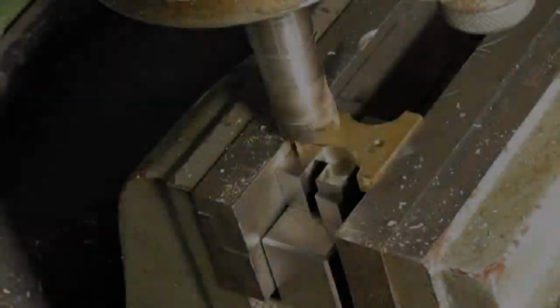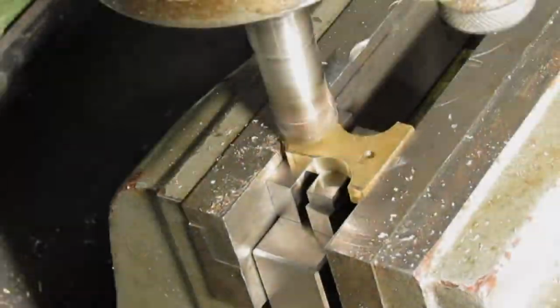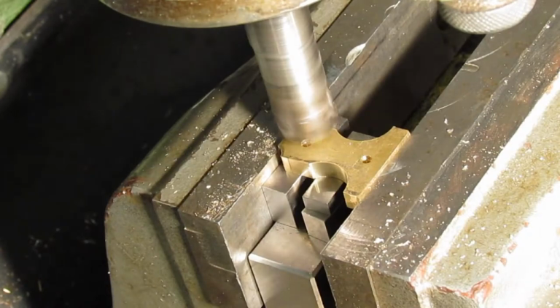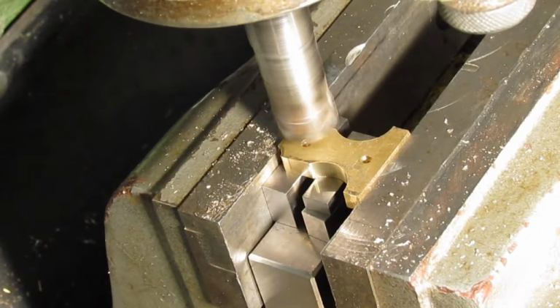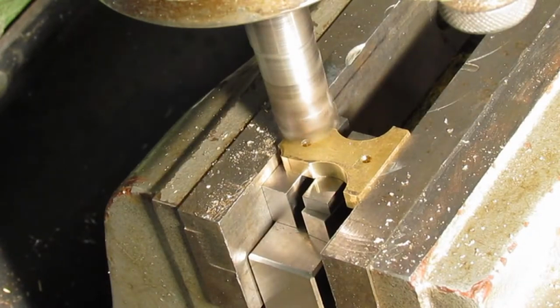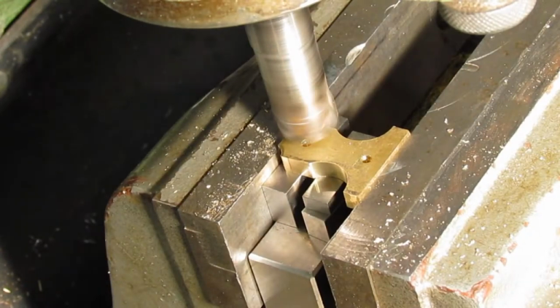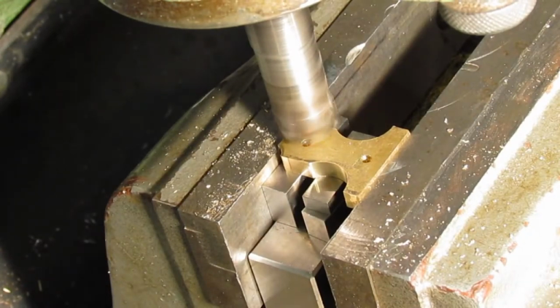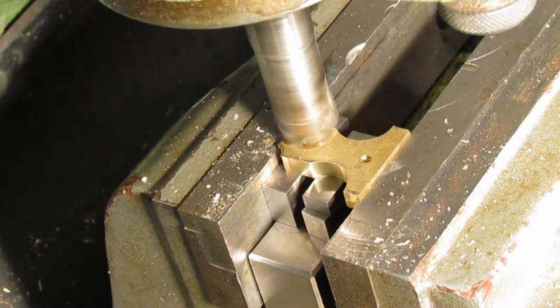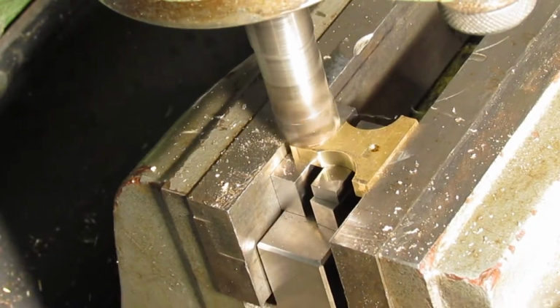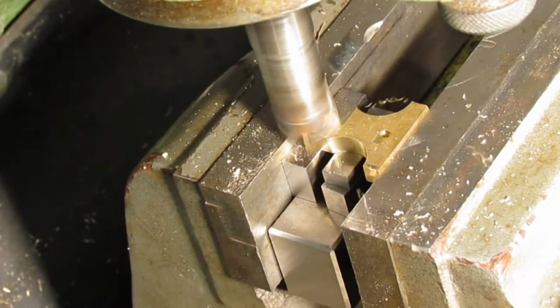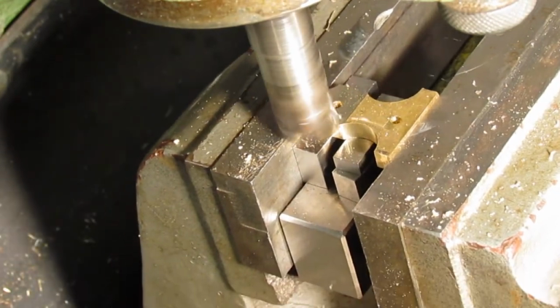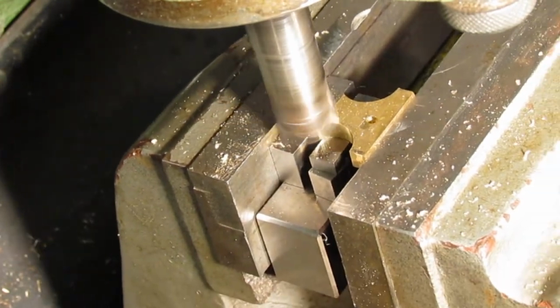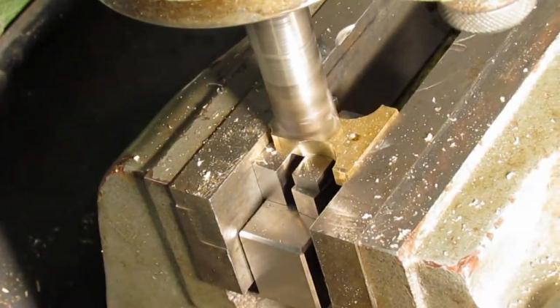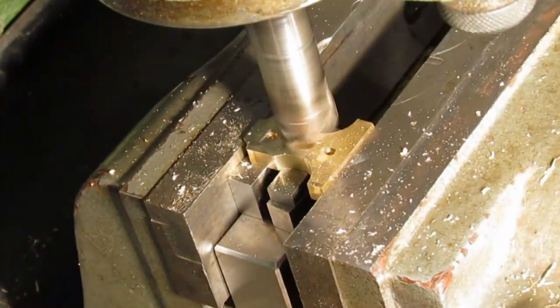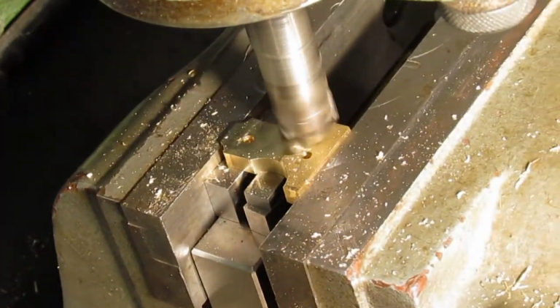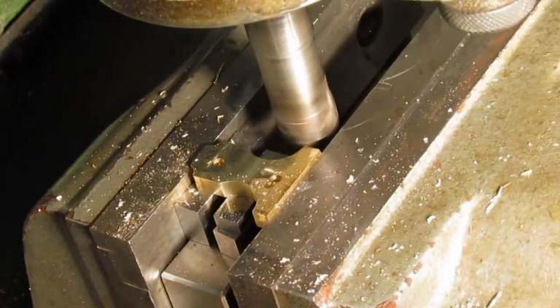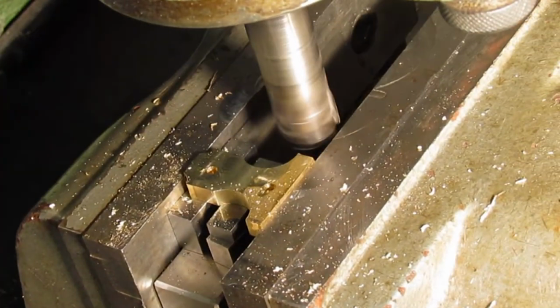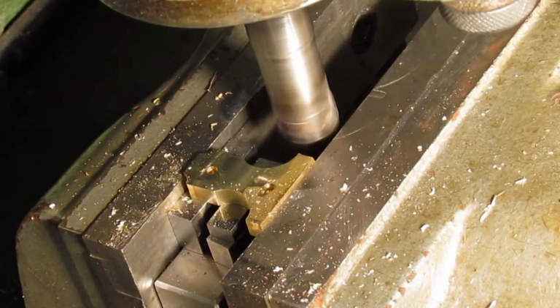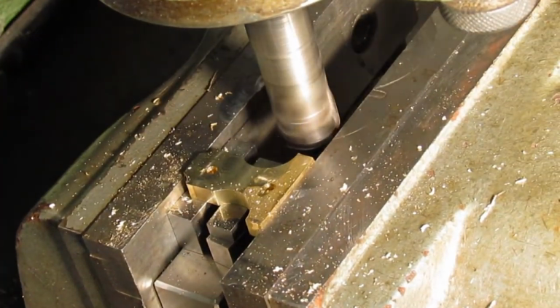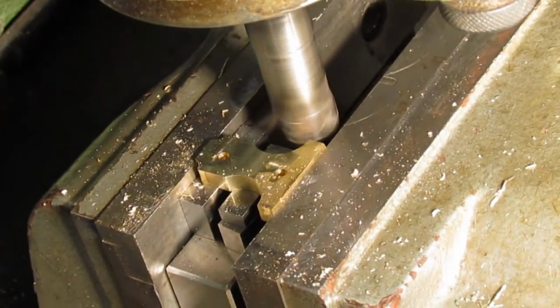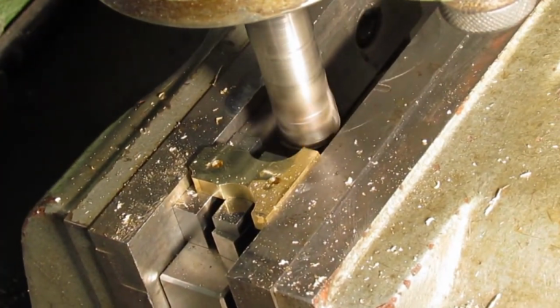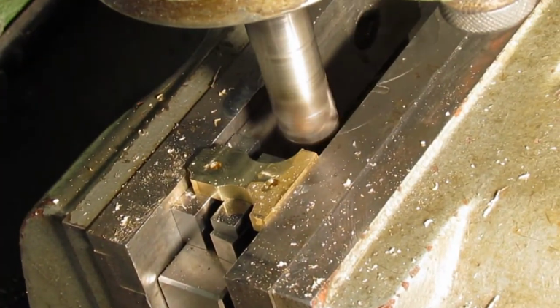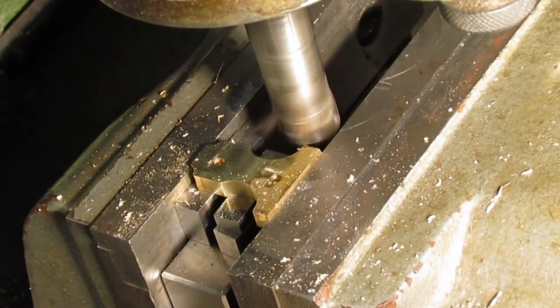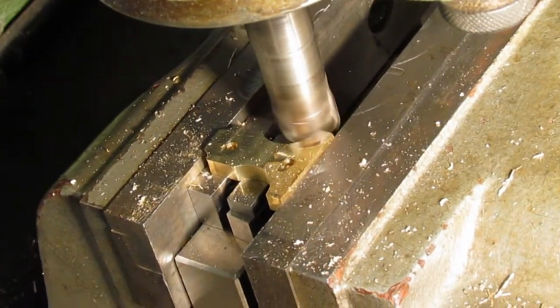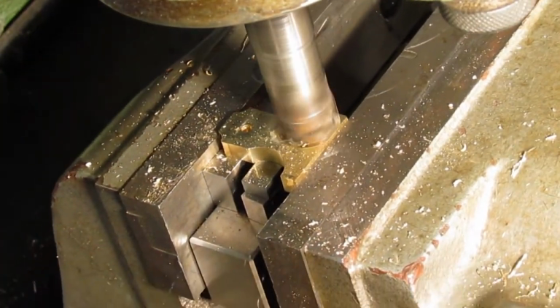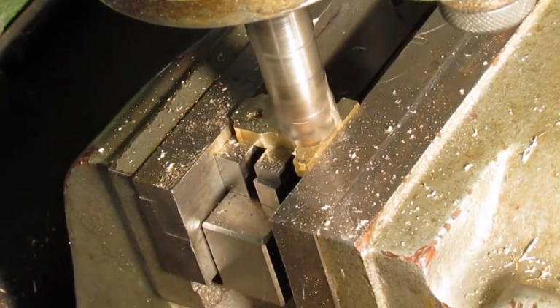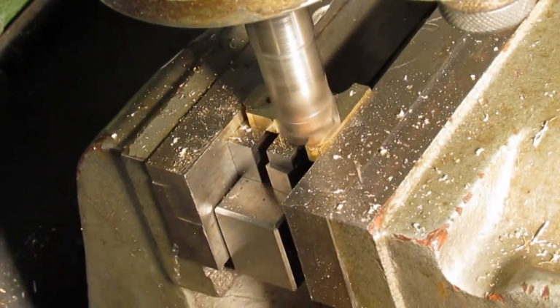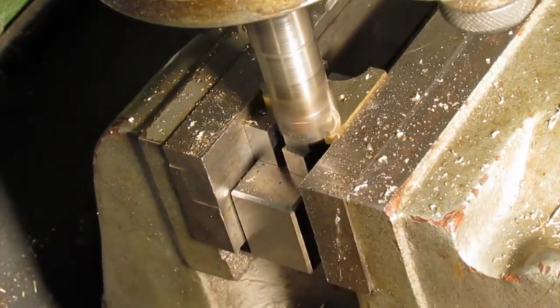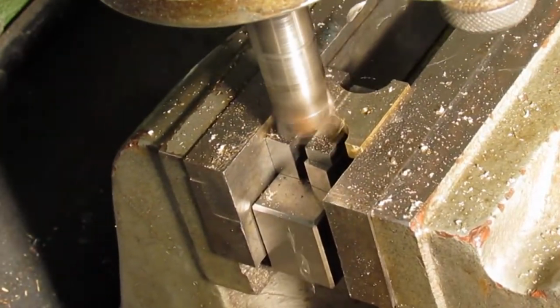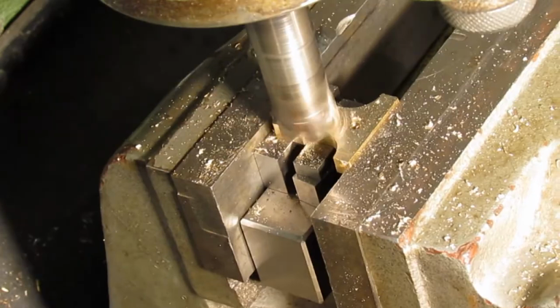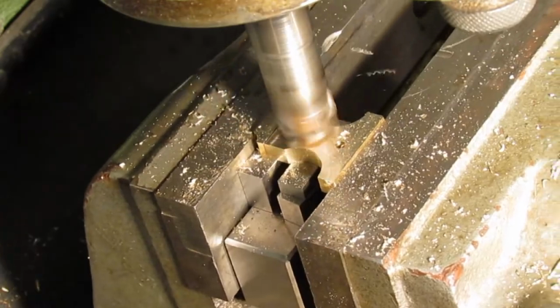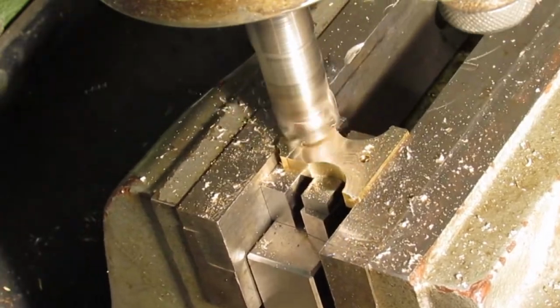The thickness of the crankshaft supports is 6mm. I took material from both sides to ensure the parts are flat.